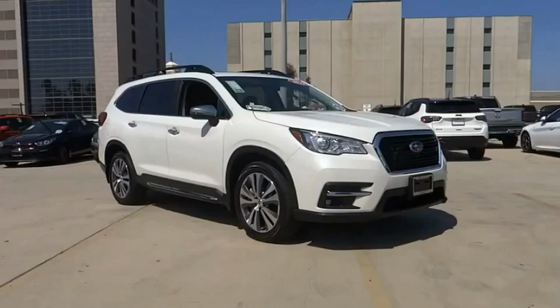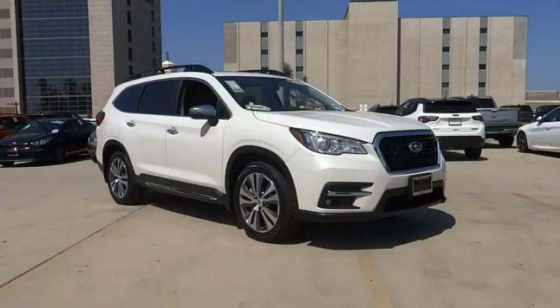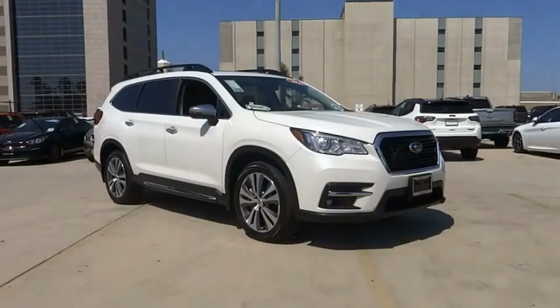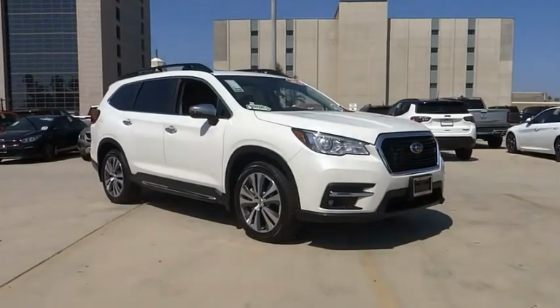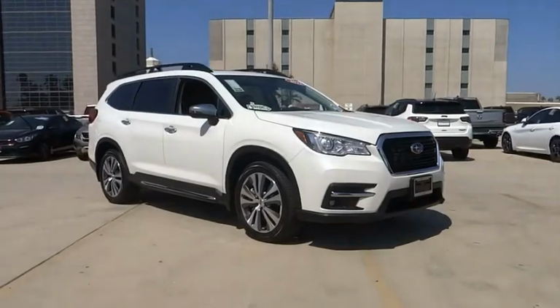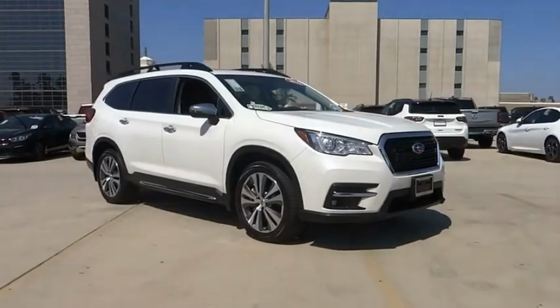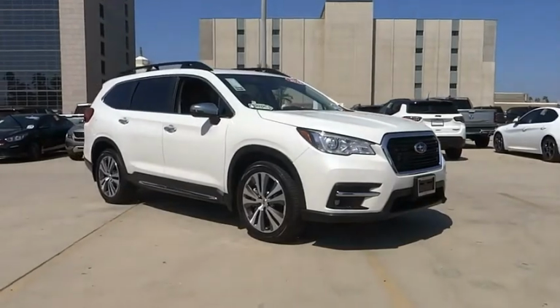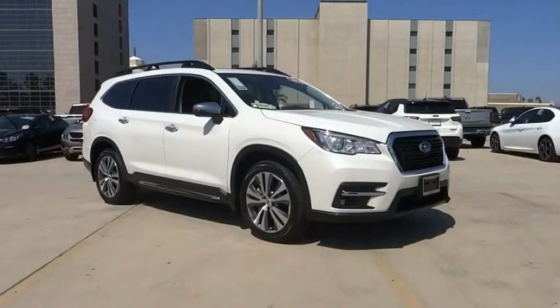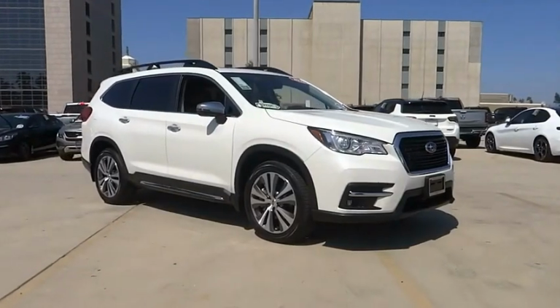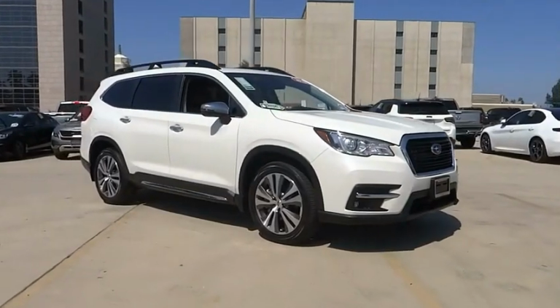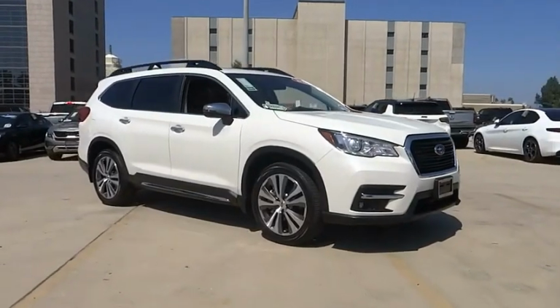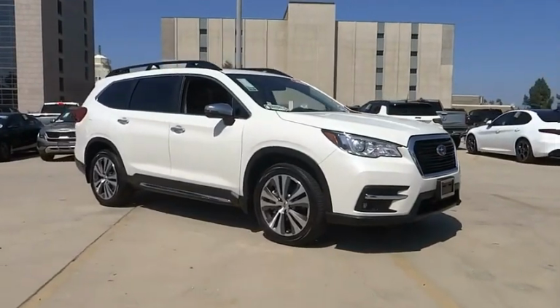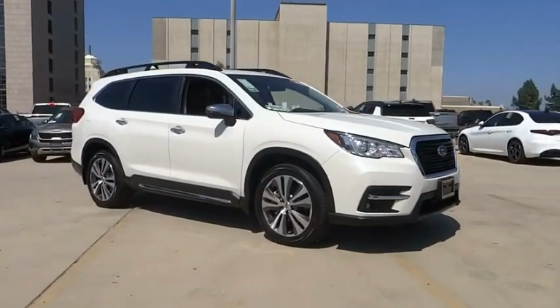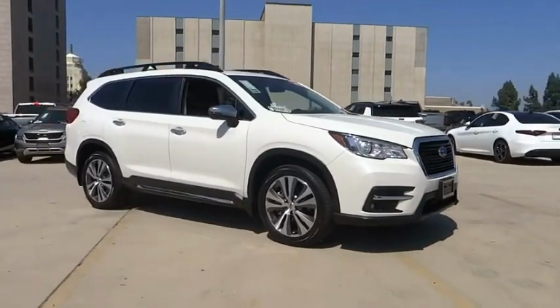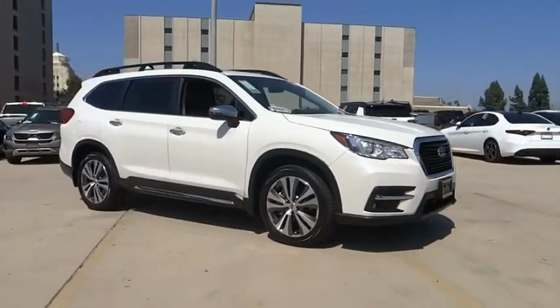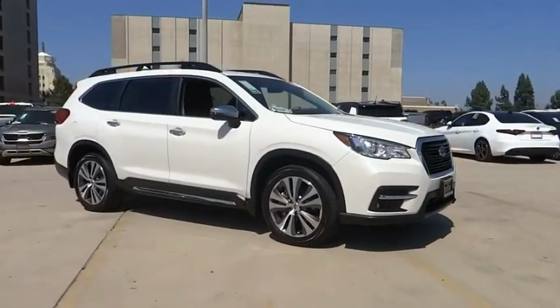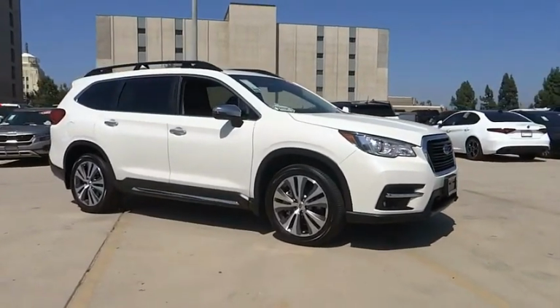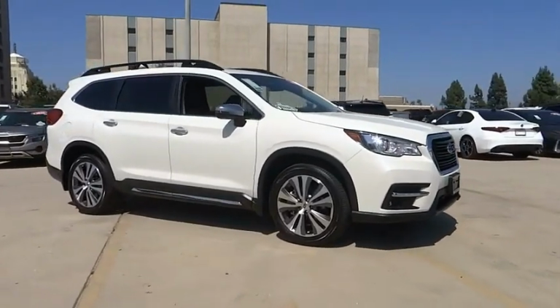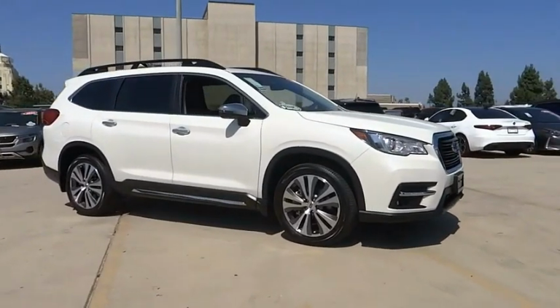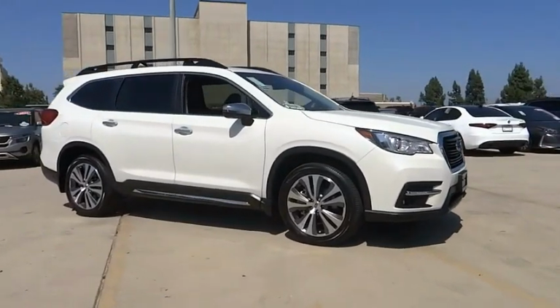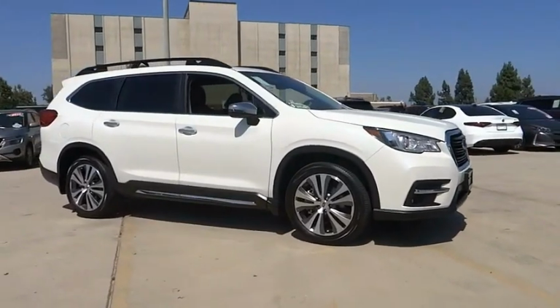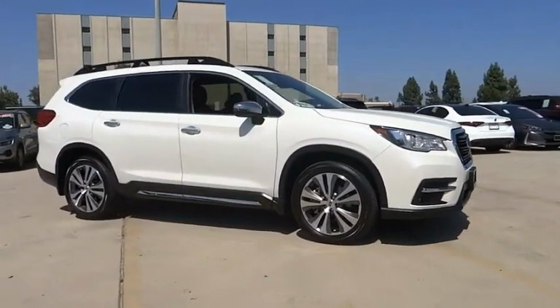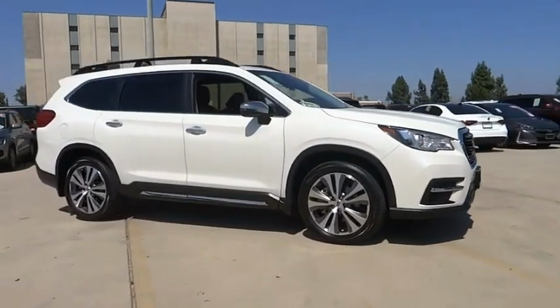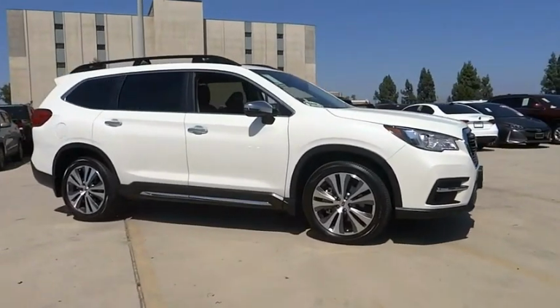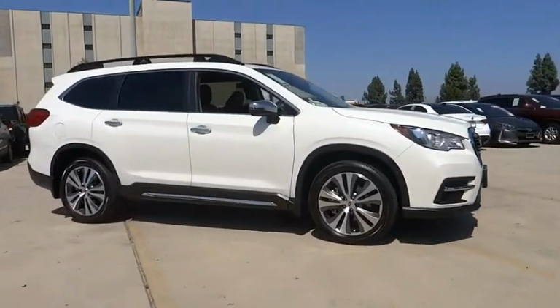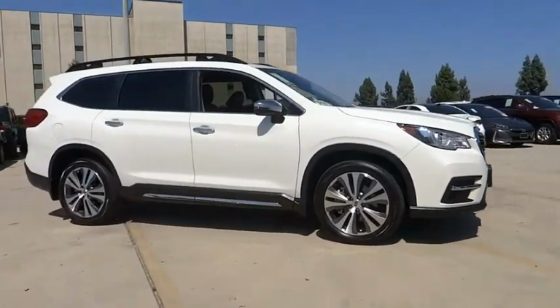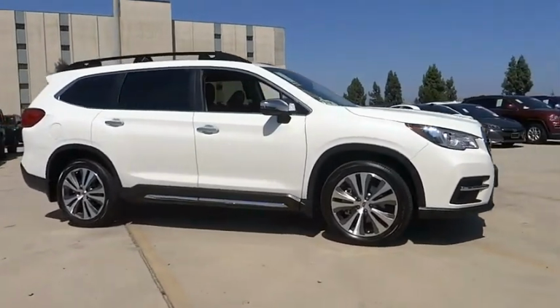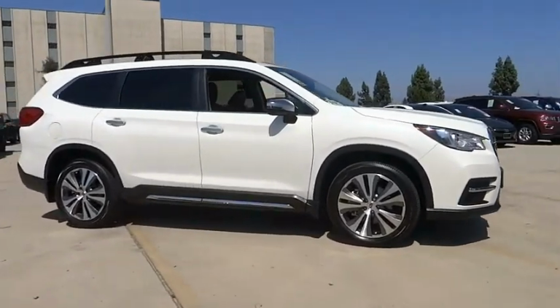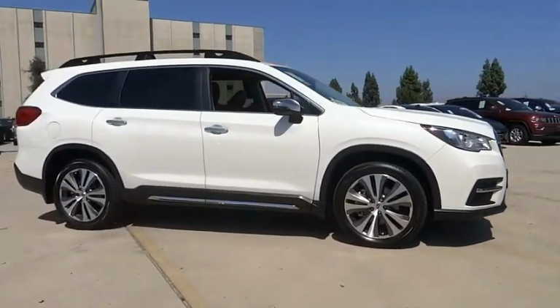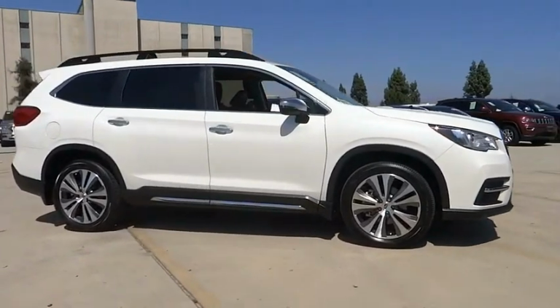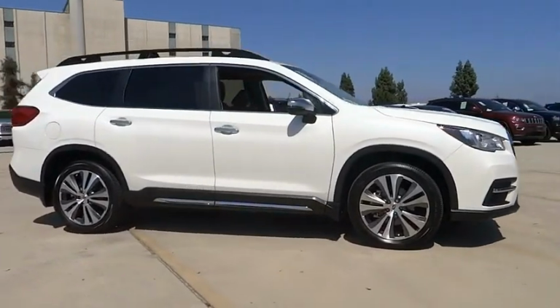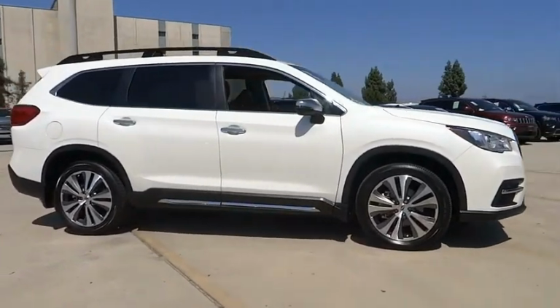Looking for the right vehicle? Check out the 2022 Ascent.